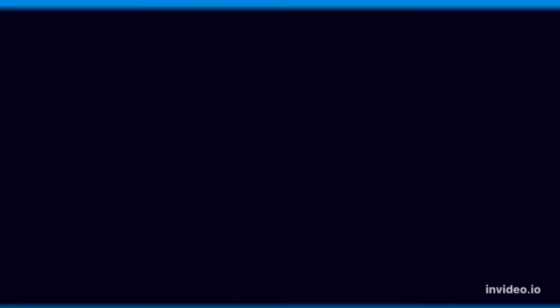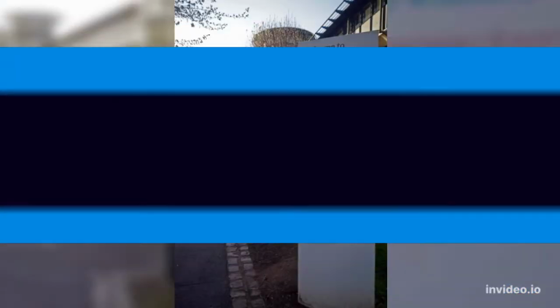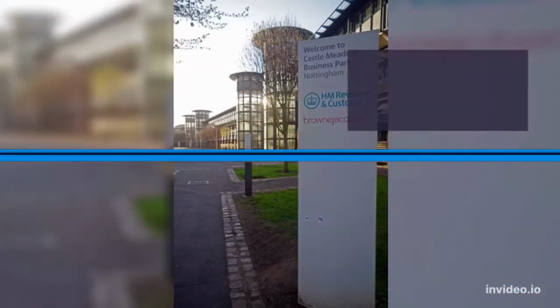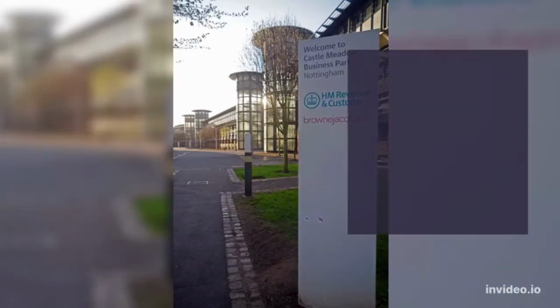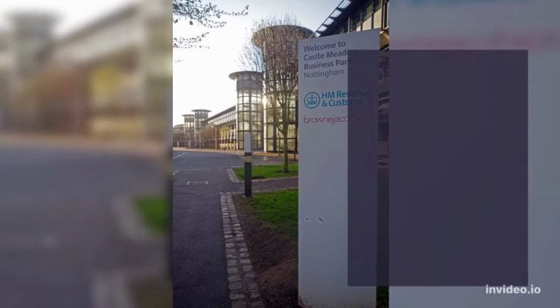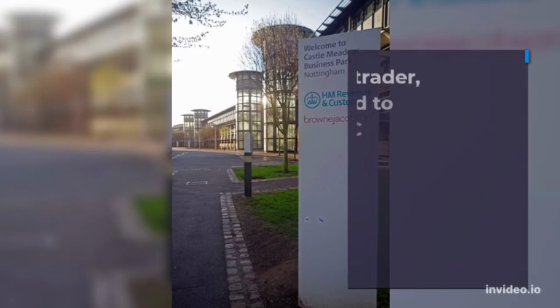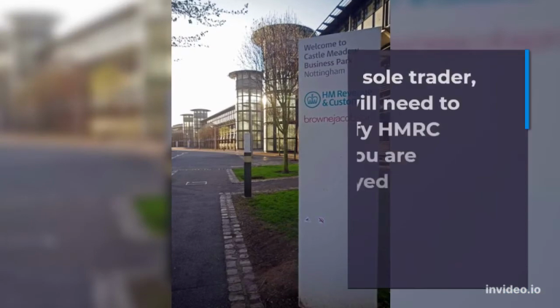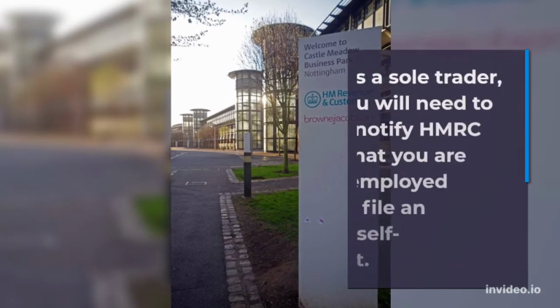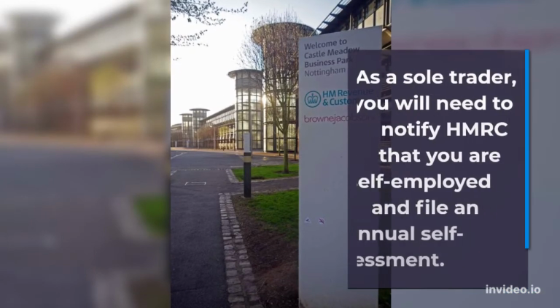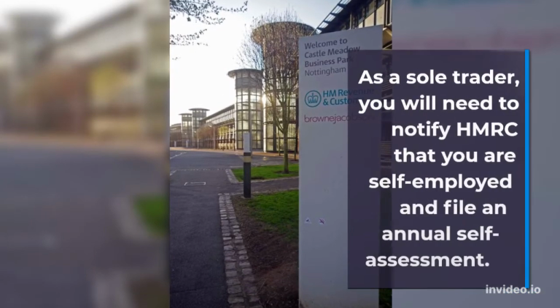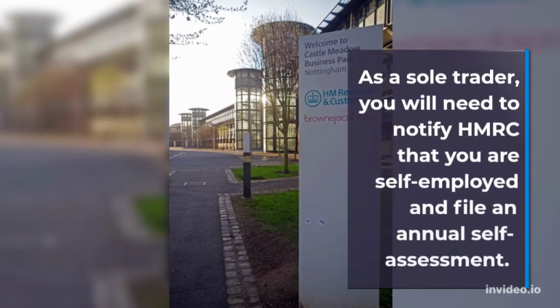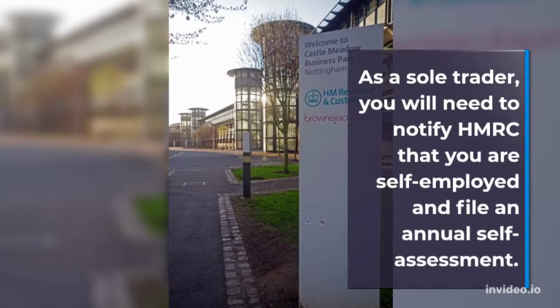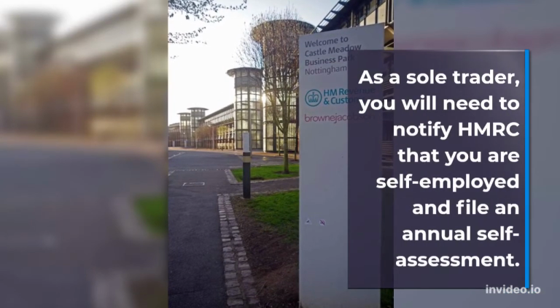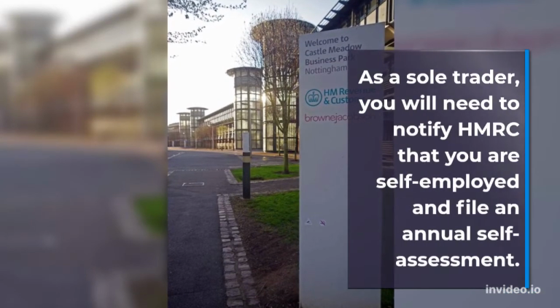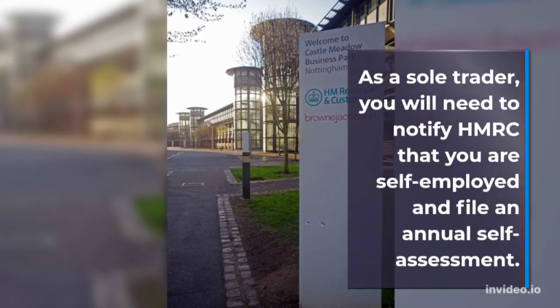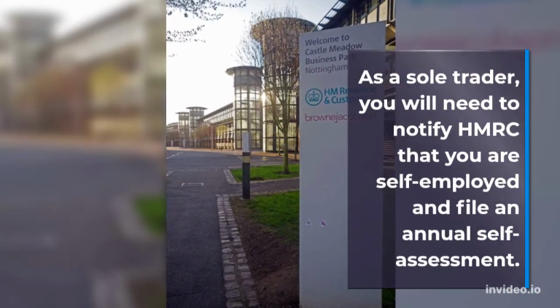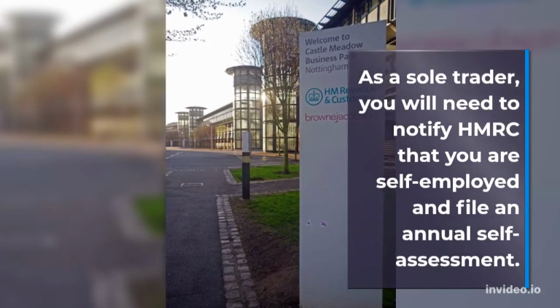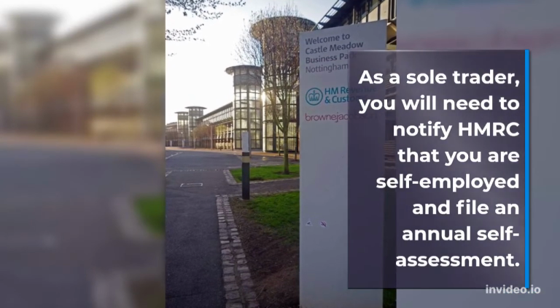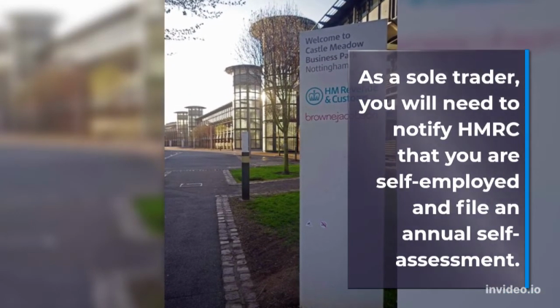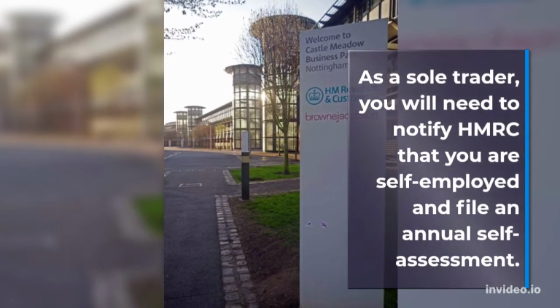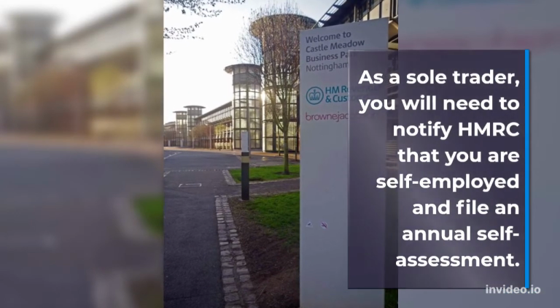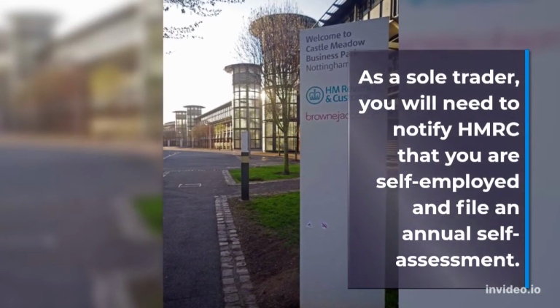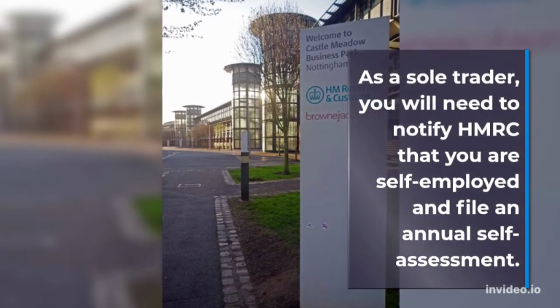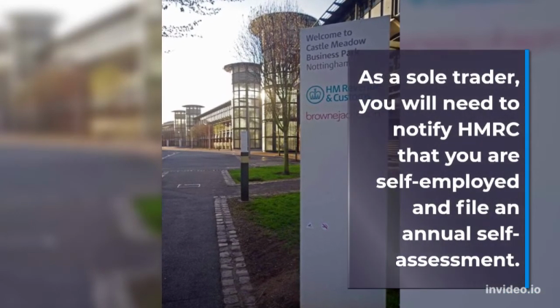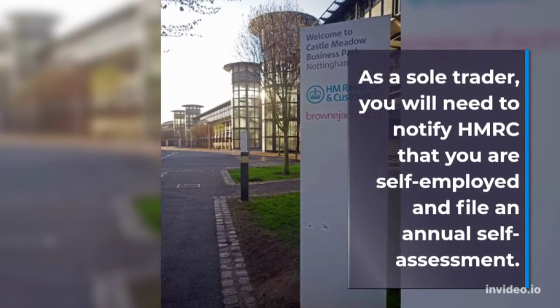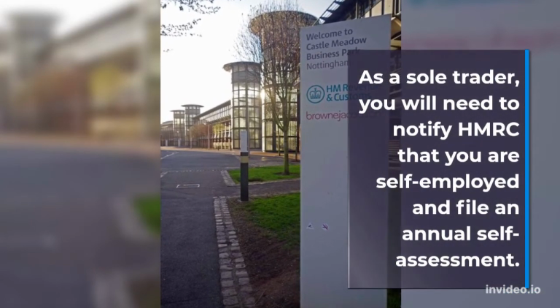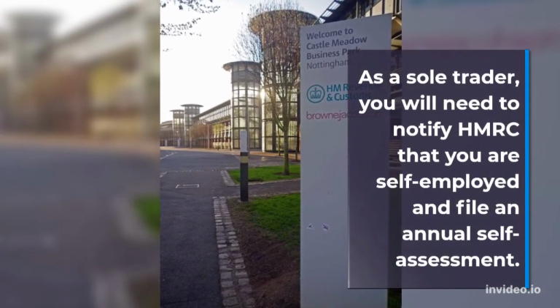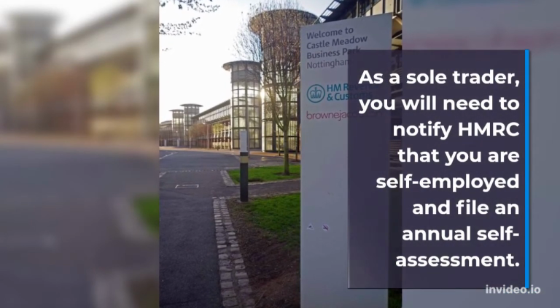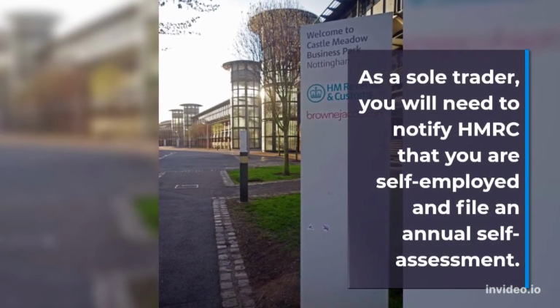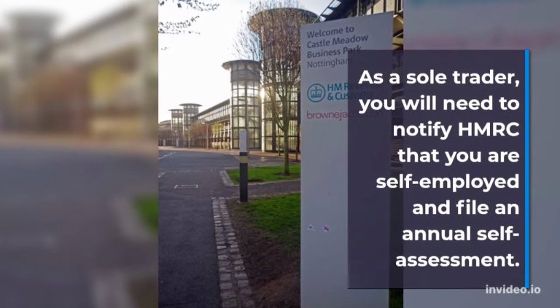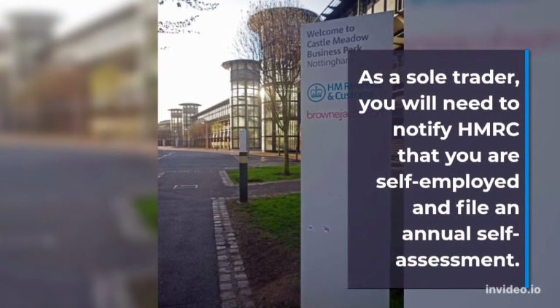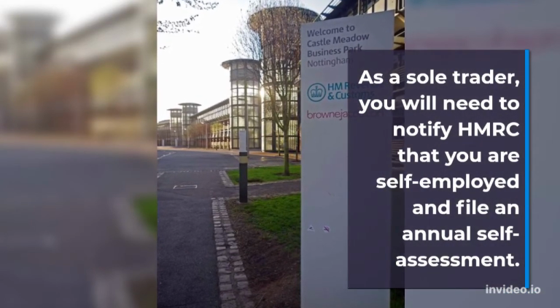As a sole trader, you will need to notify HMRC that you are self-employed and file an annual self-assessment.